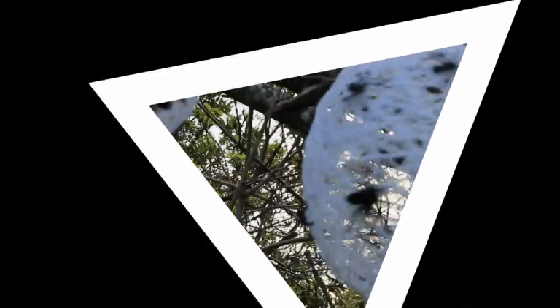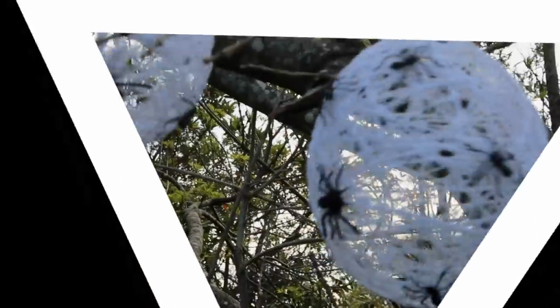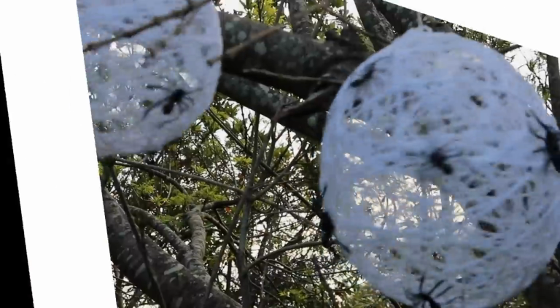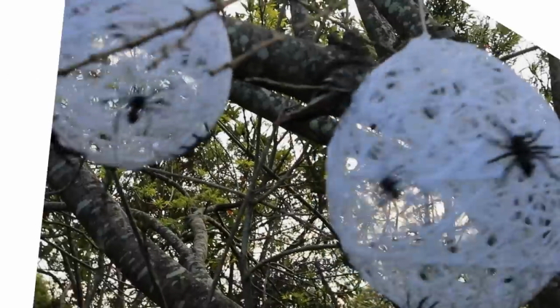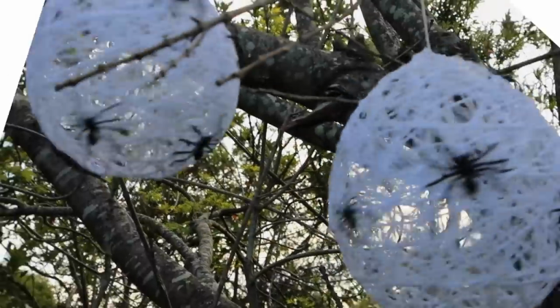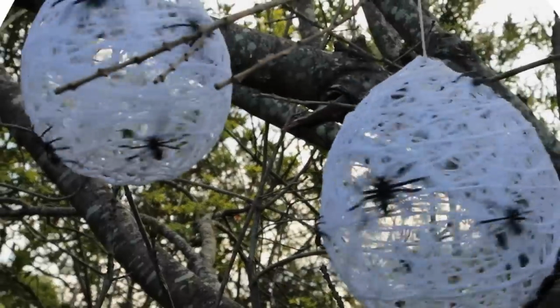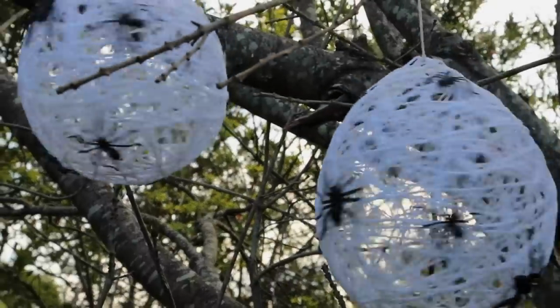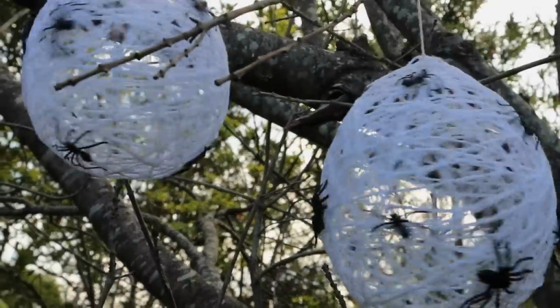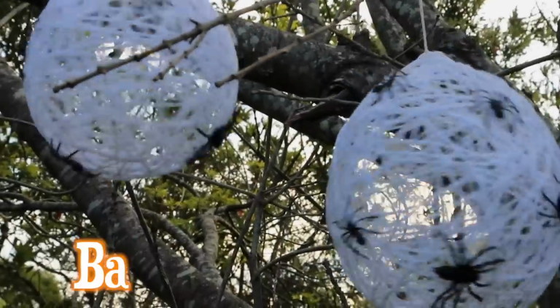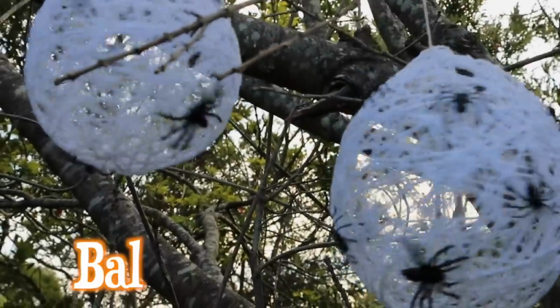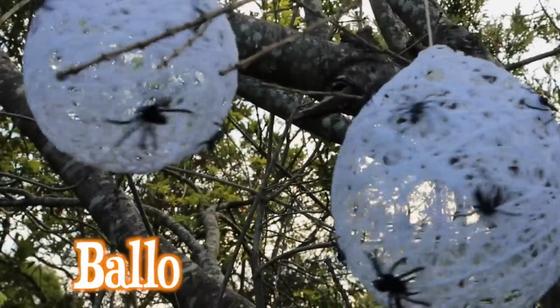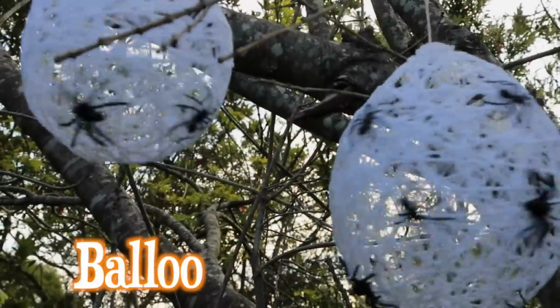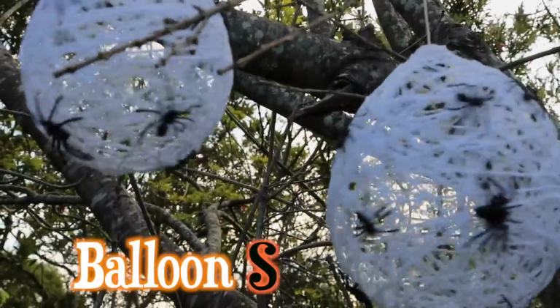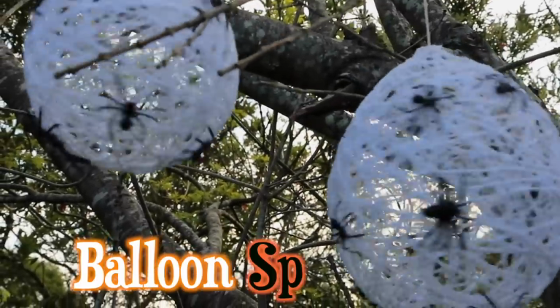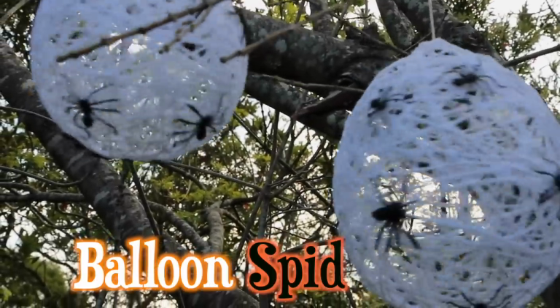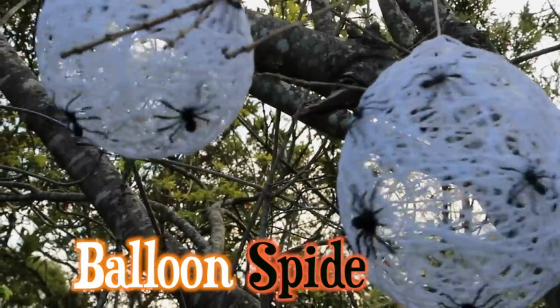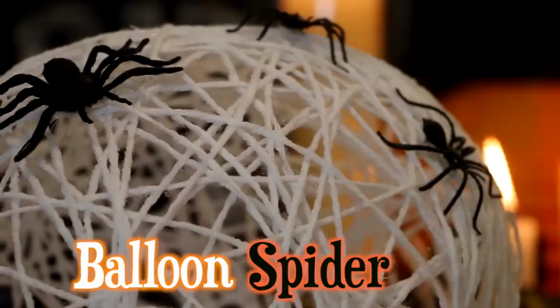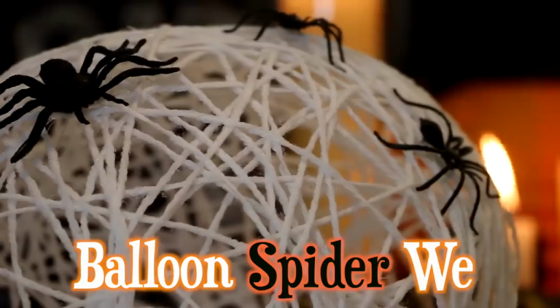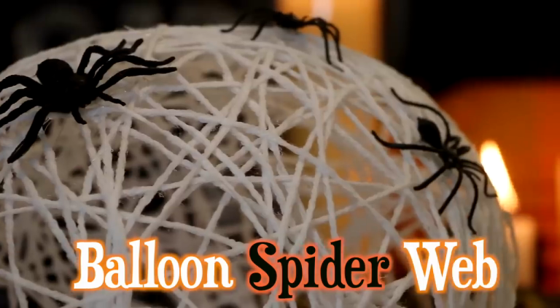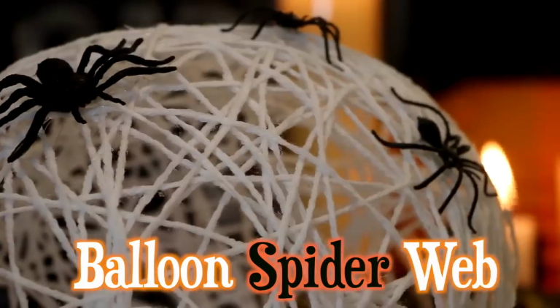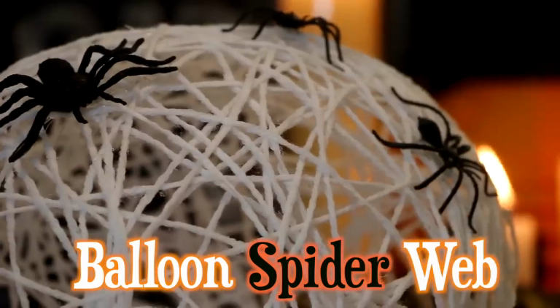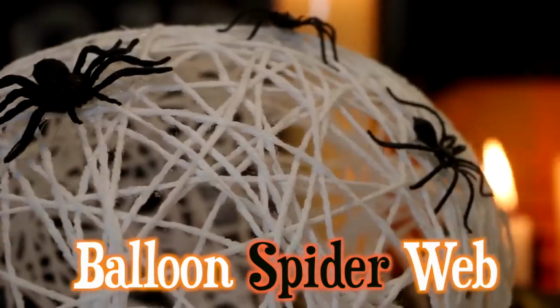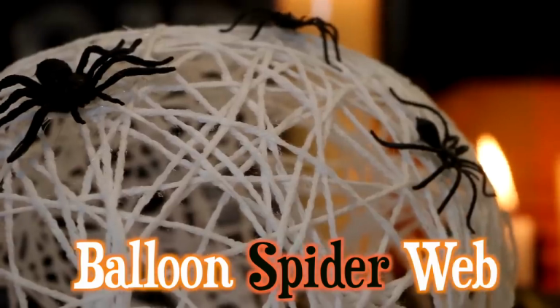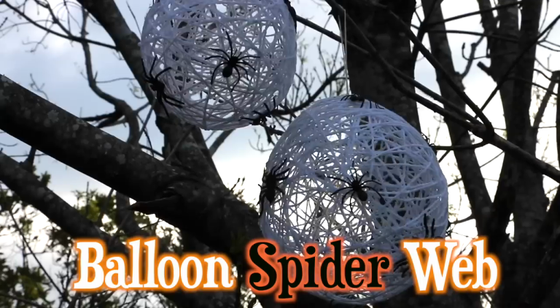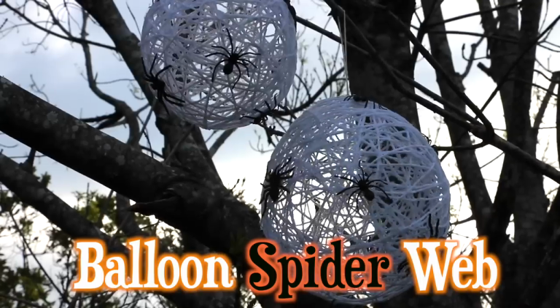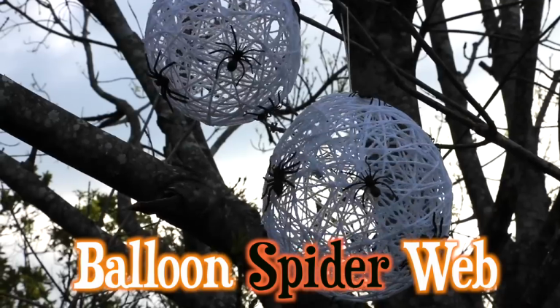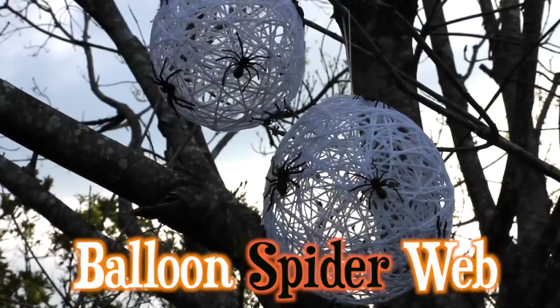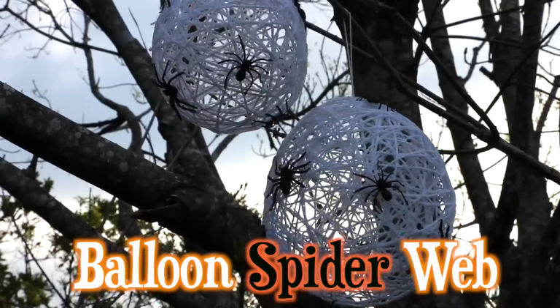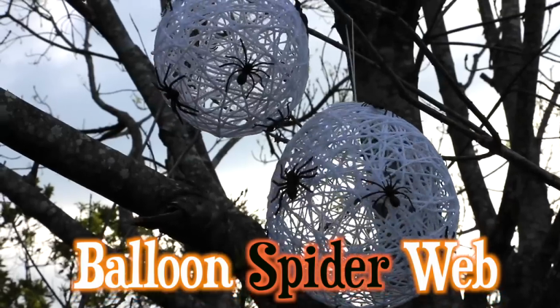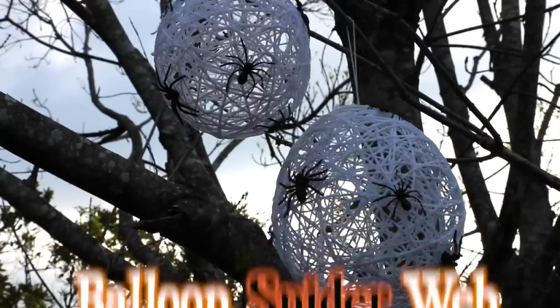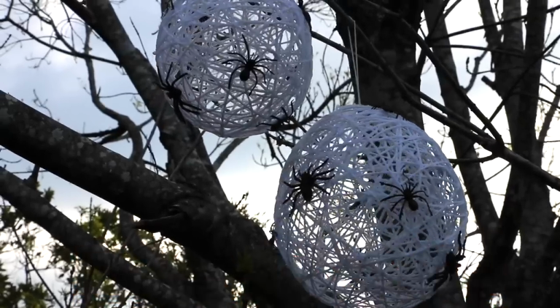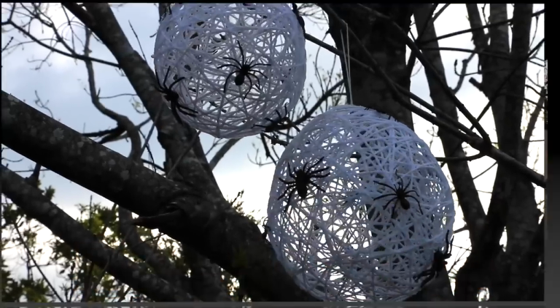Hey everyone, today I'm going to be showing you 3 easy affordable DIY Halloween decorations.